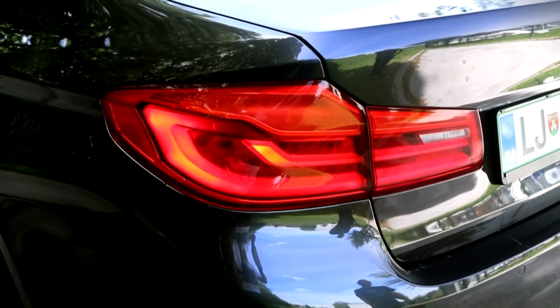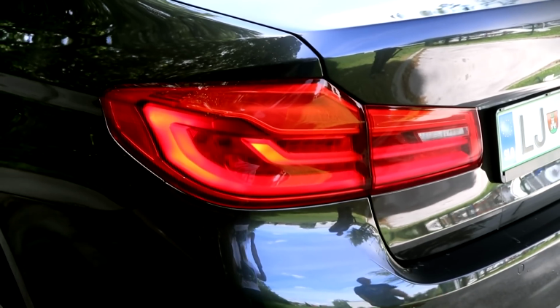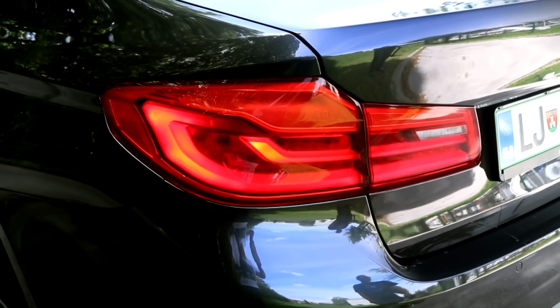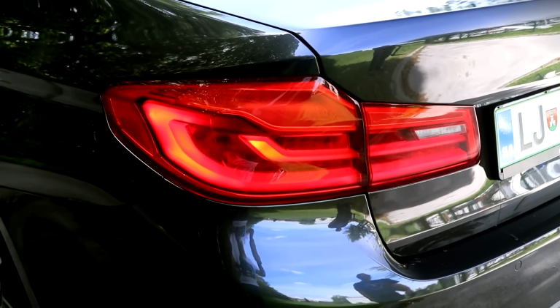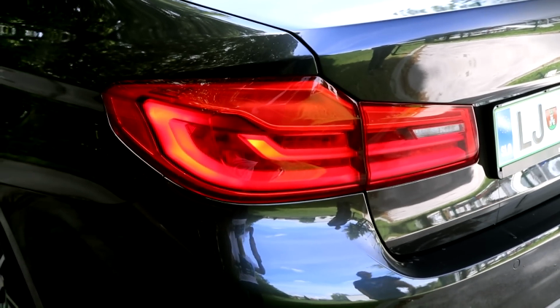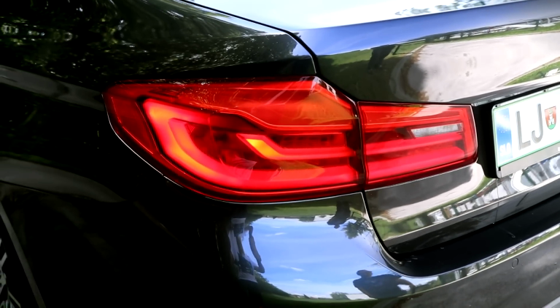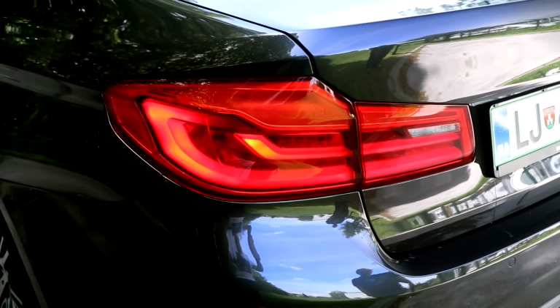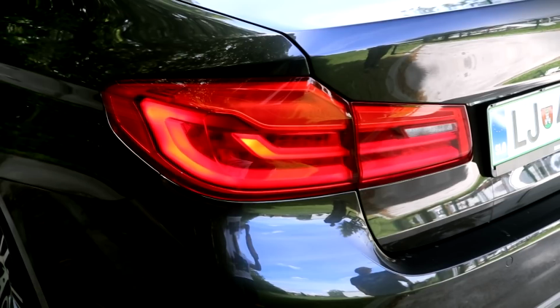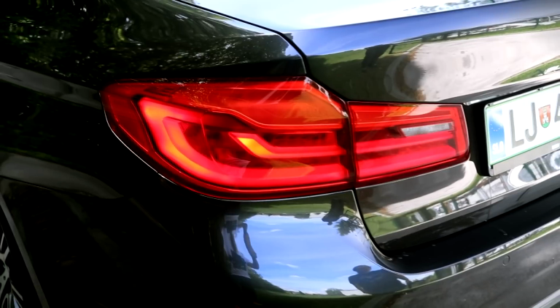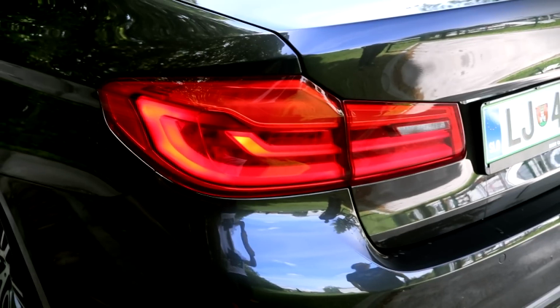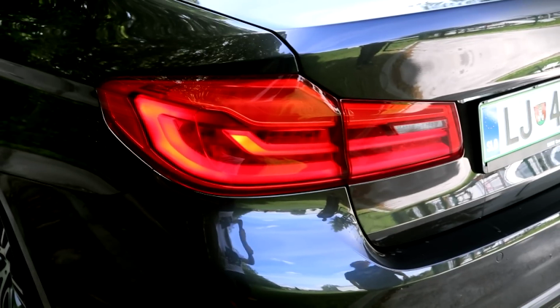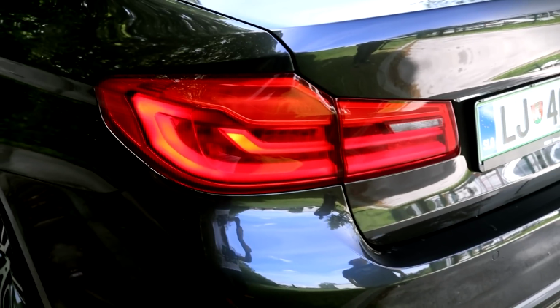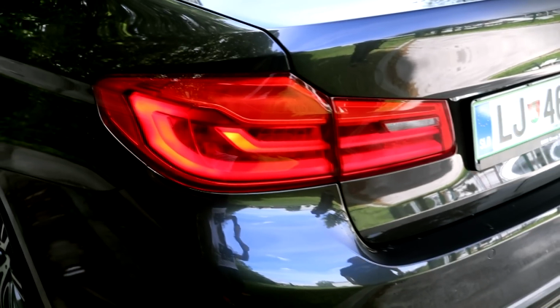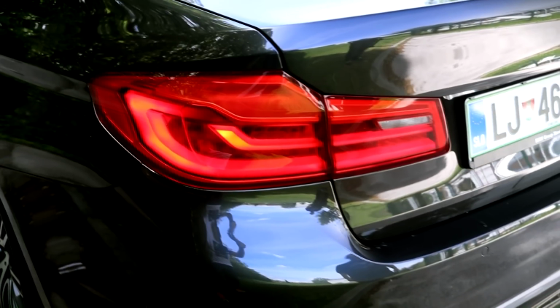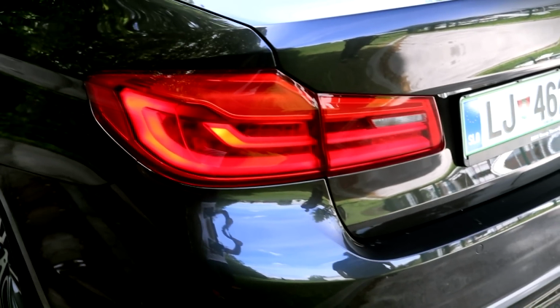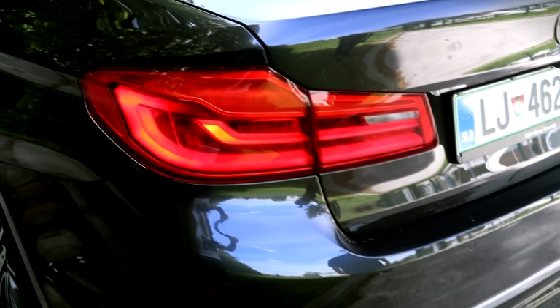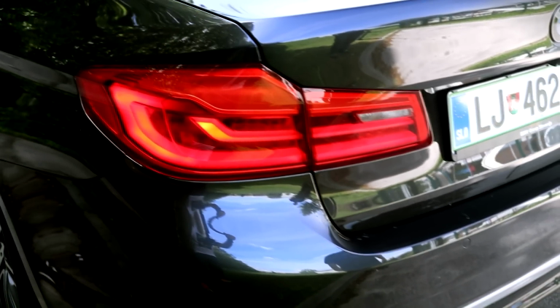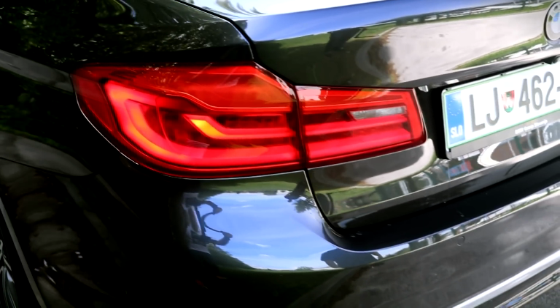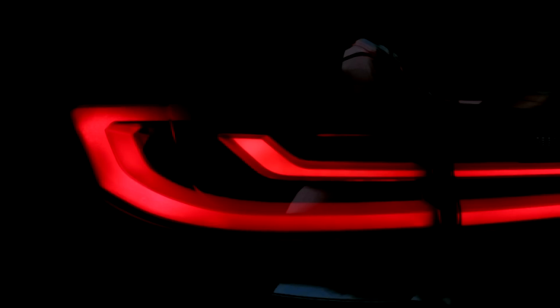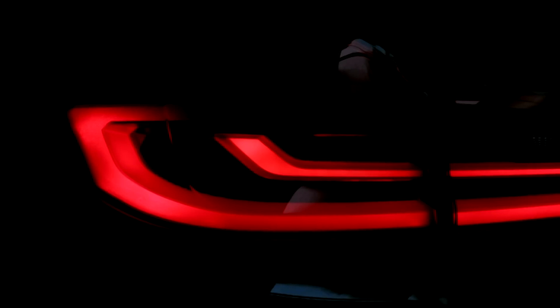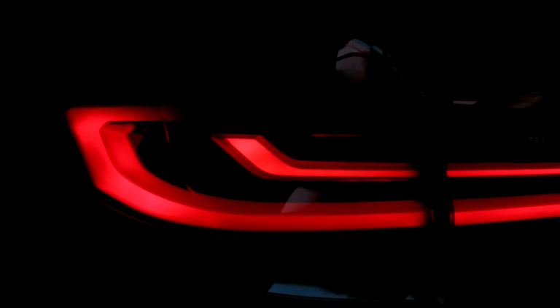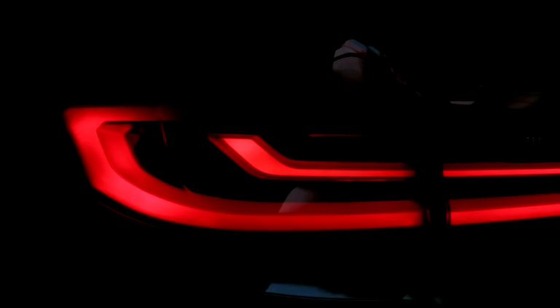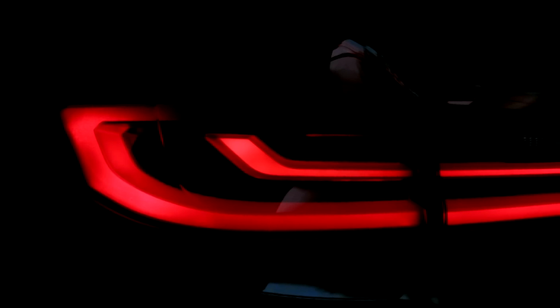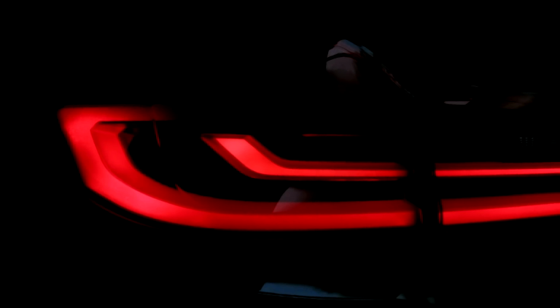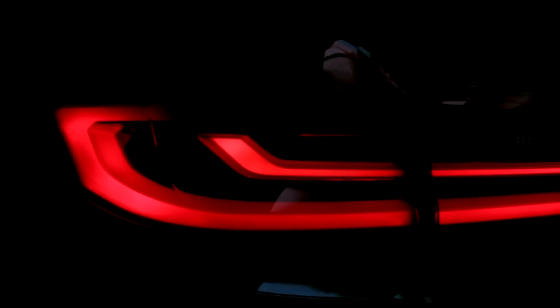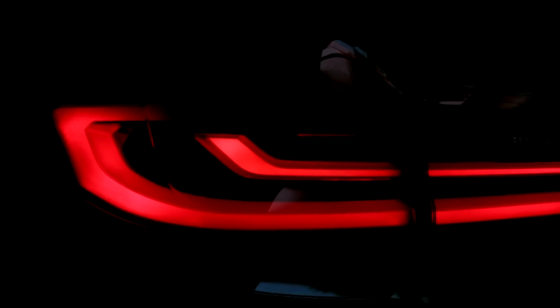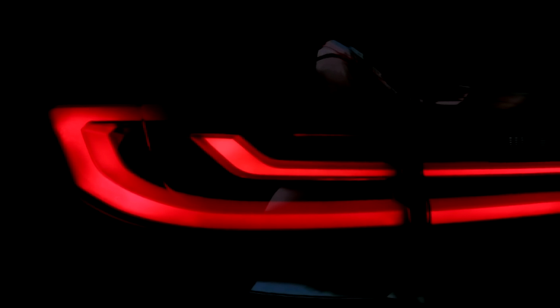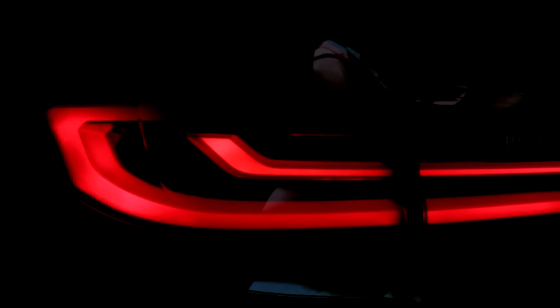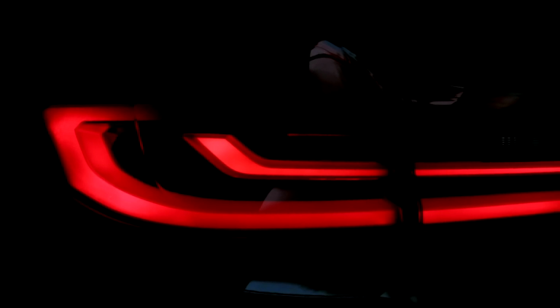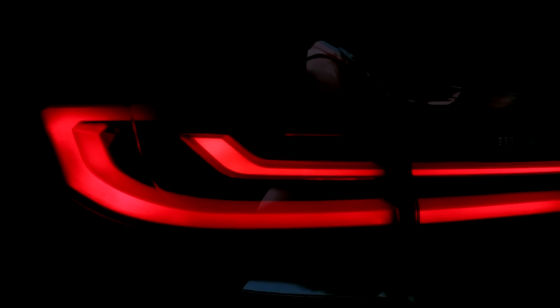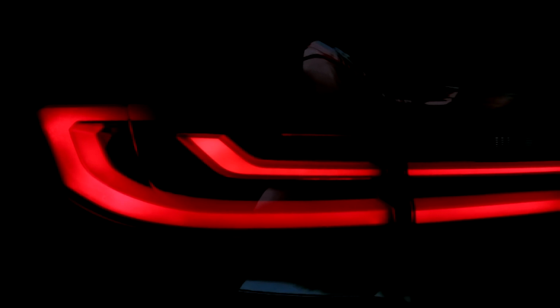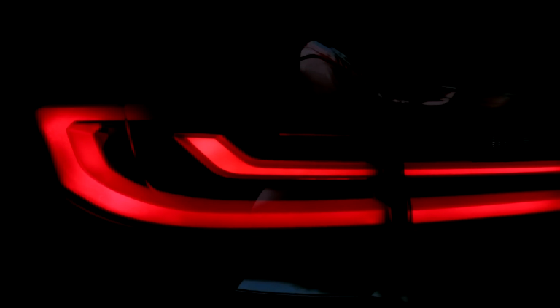The rear lights are full LEDs, of course, which again makes the car look elegant and modern.